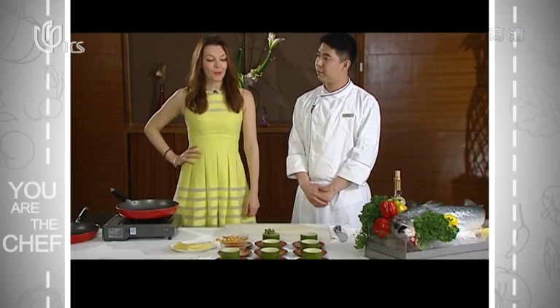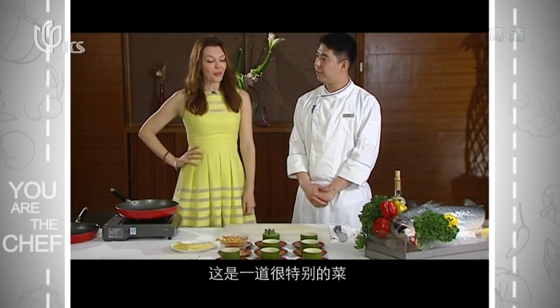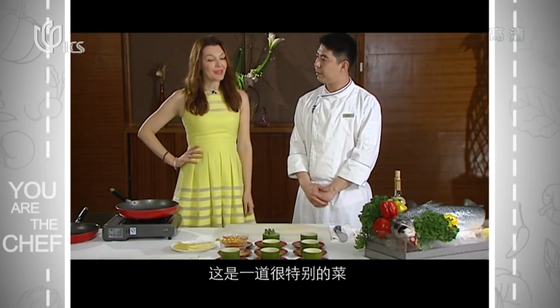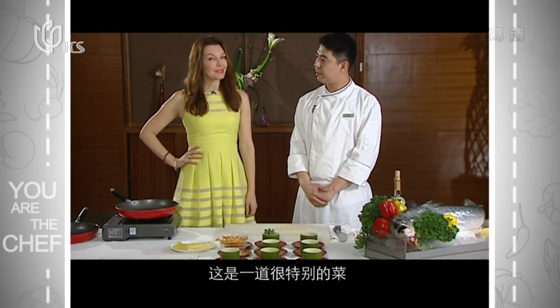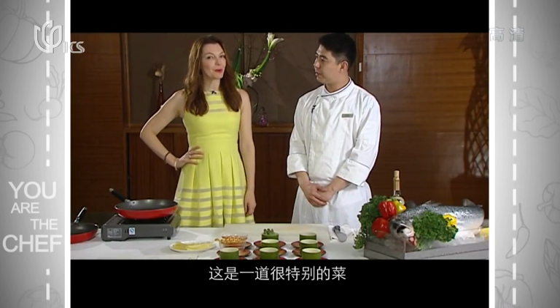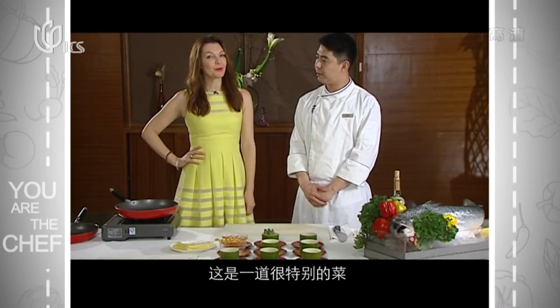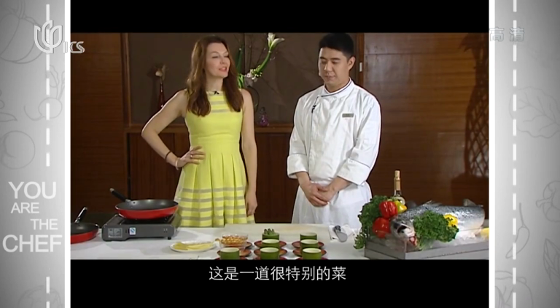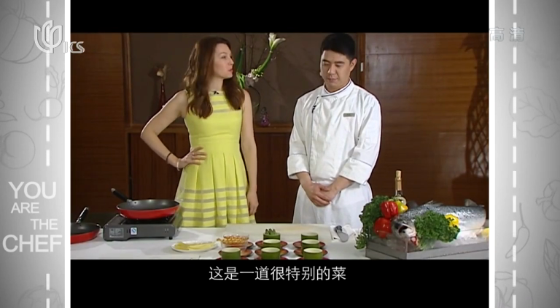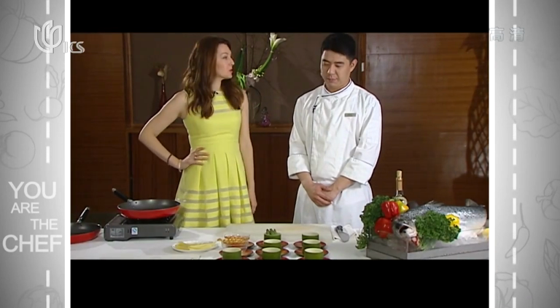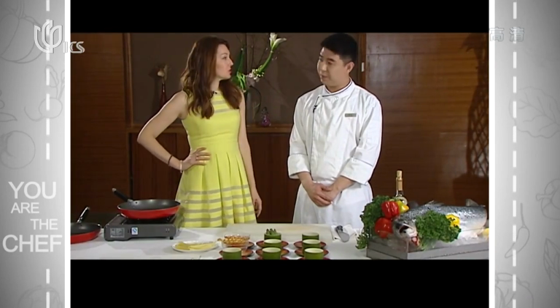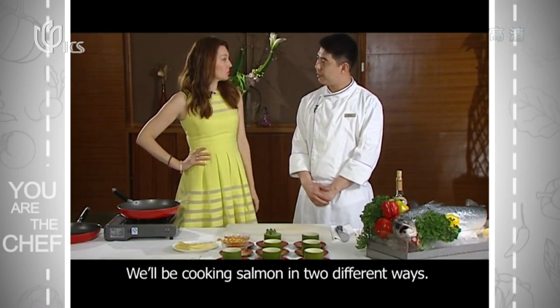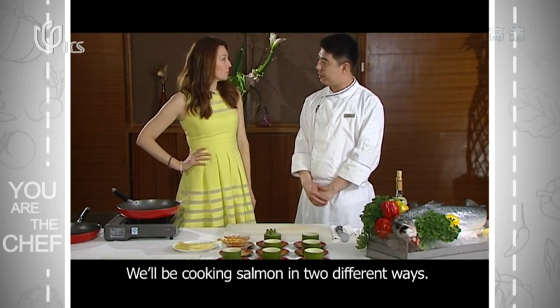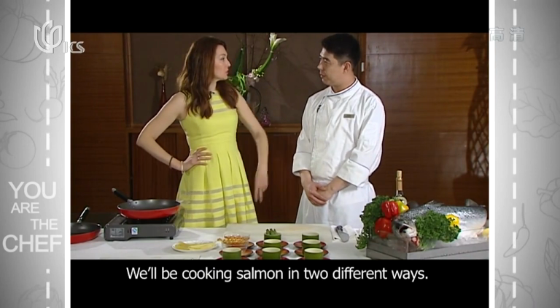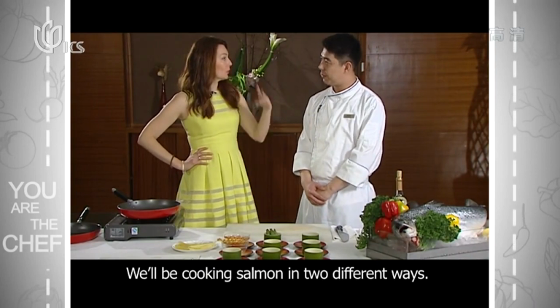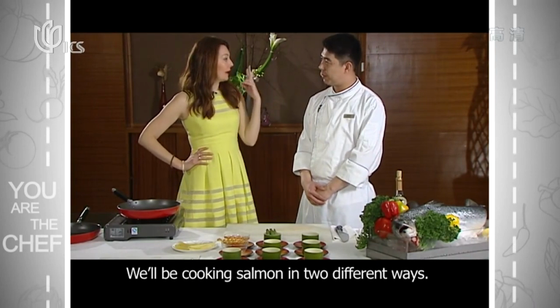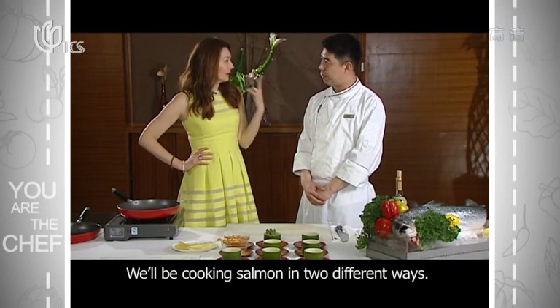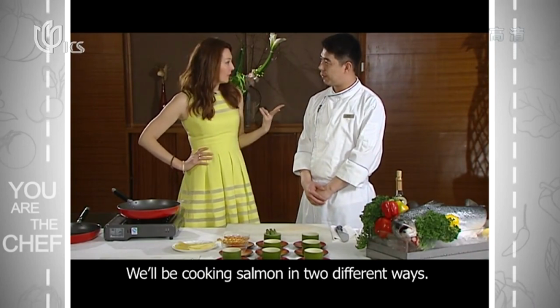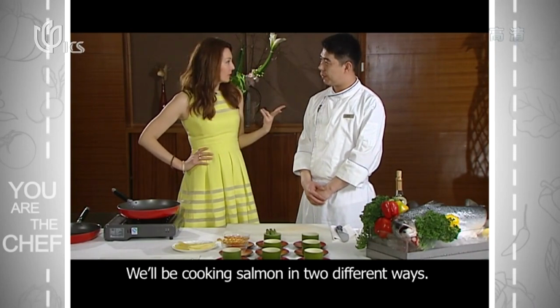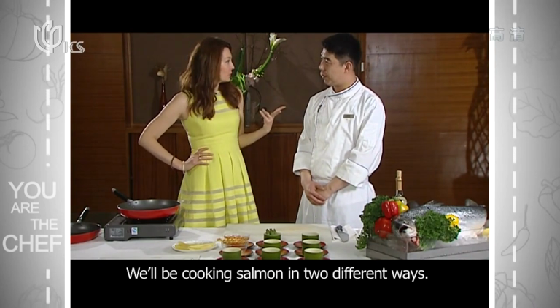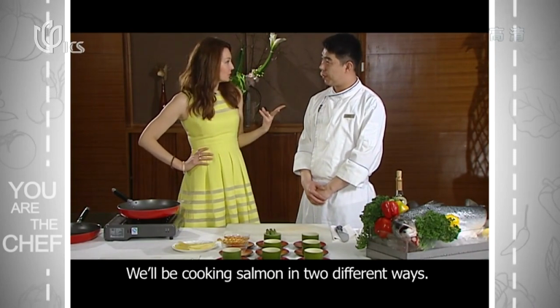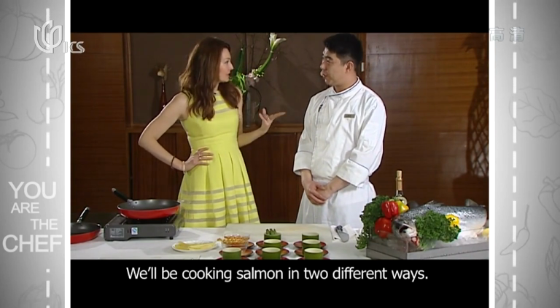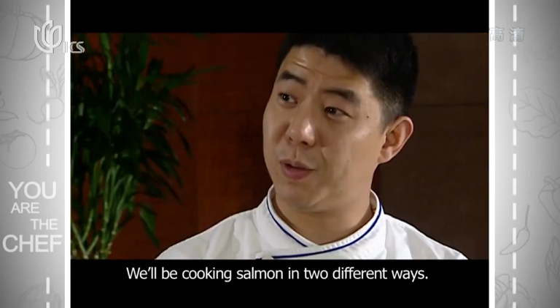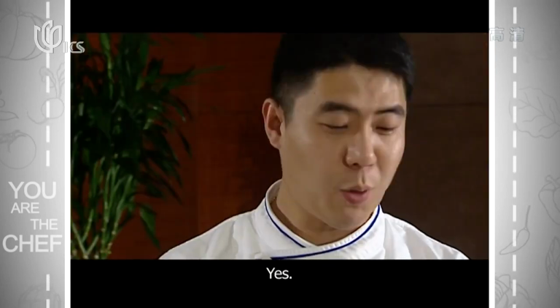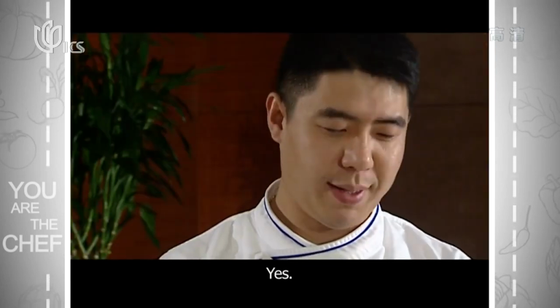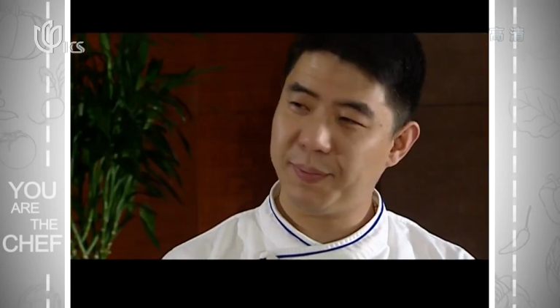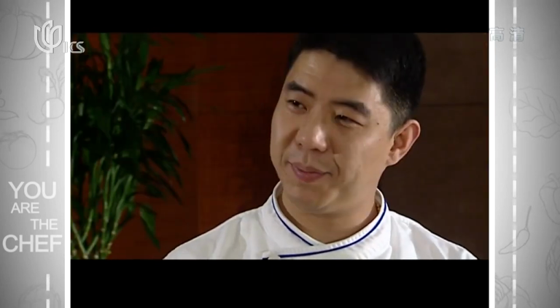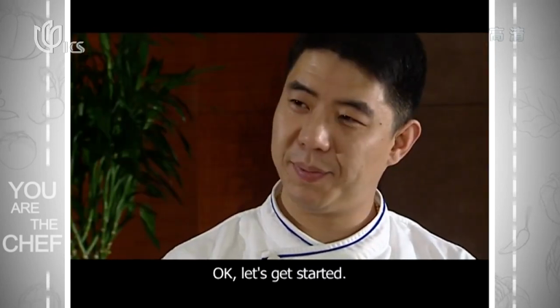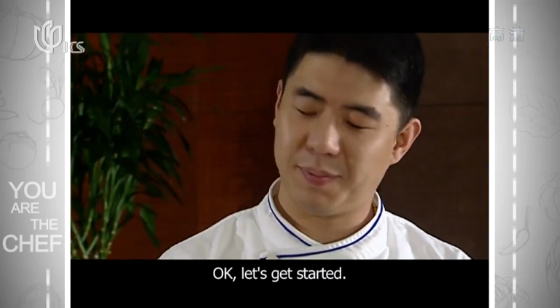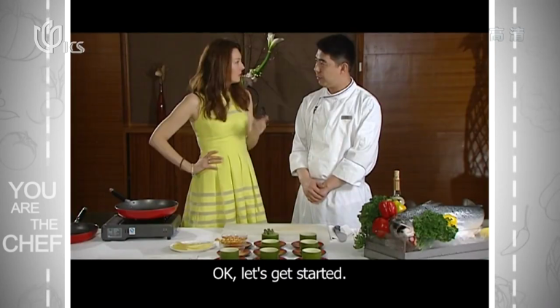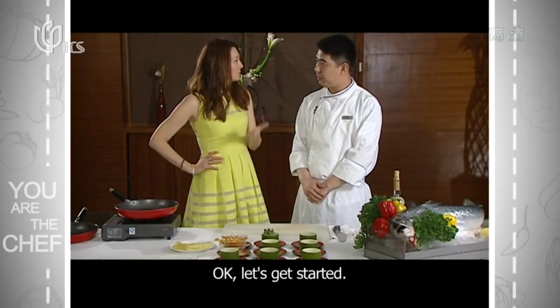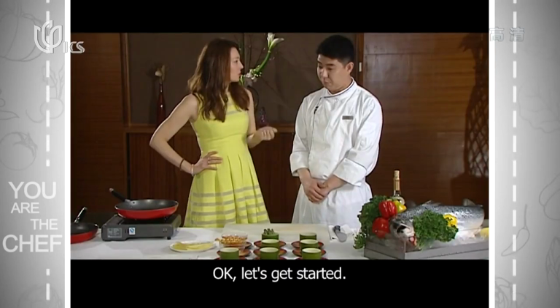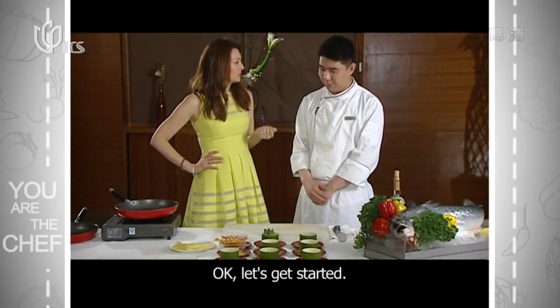Well, this is a pretty cool dish, because actually we have two ways to use this salmon. Let's start.